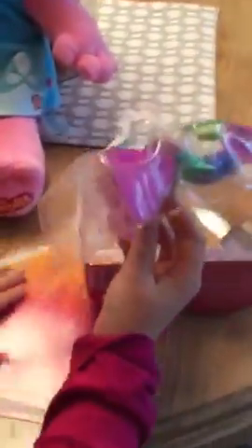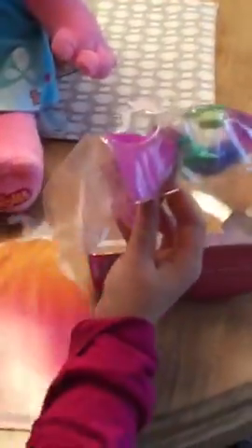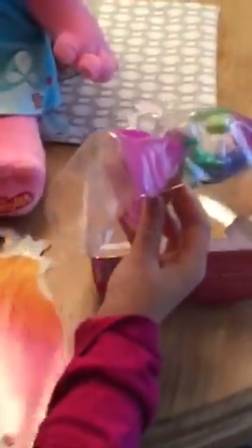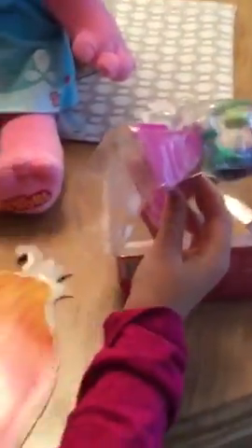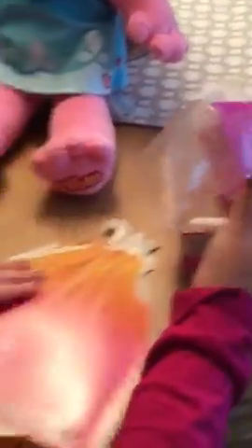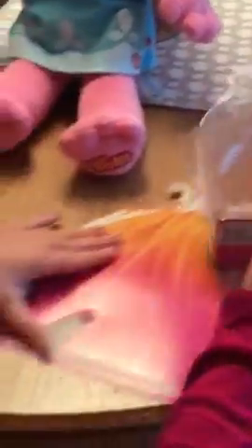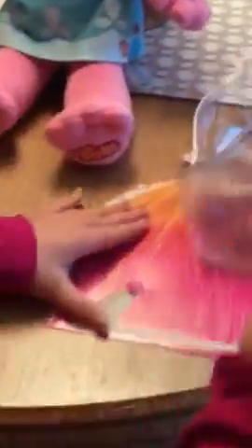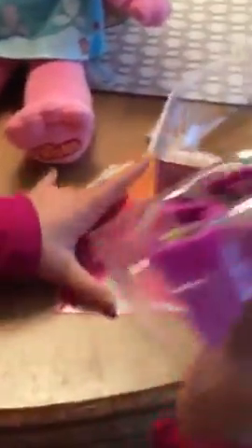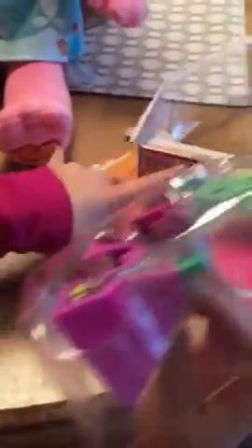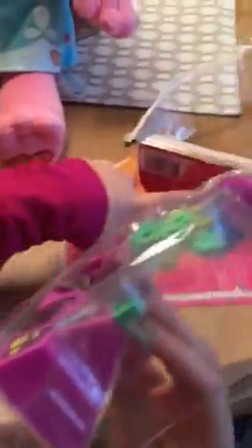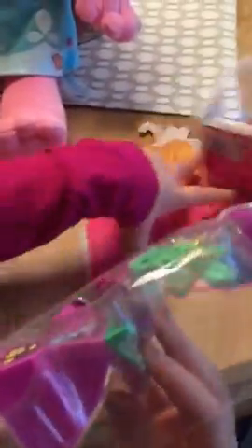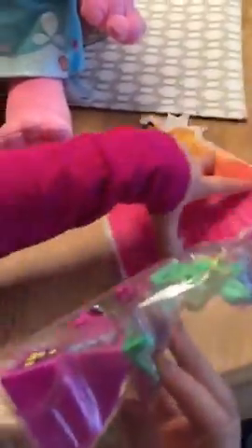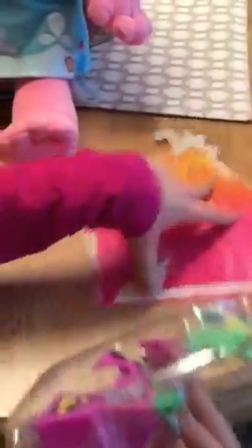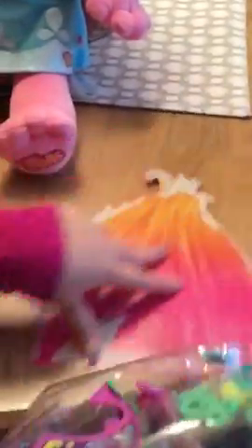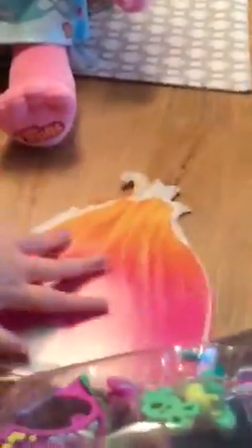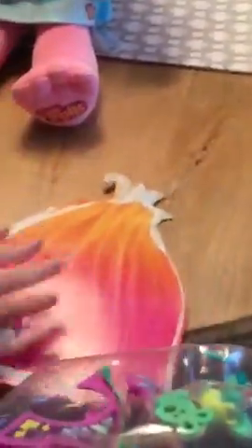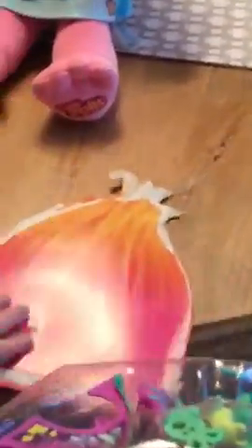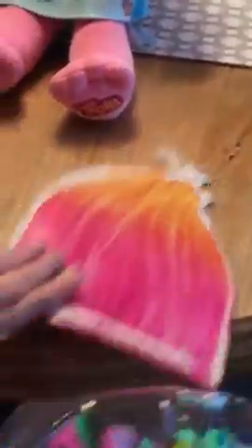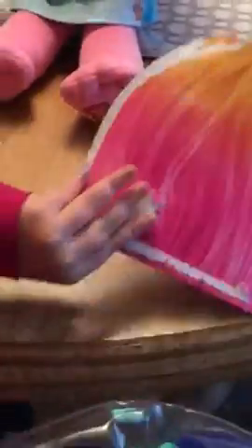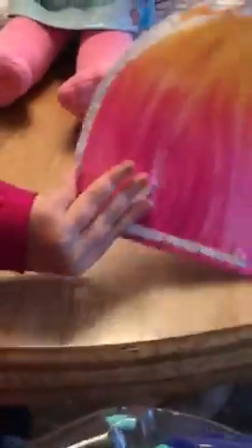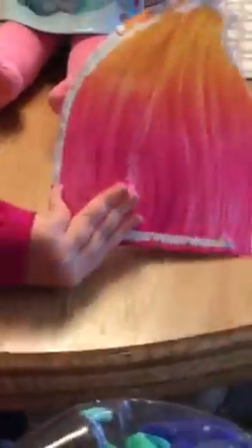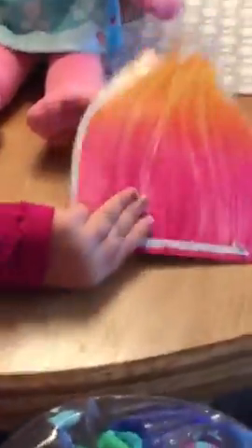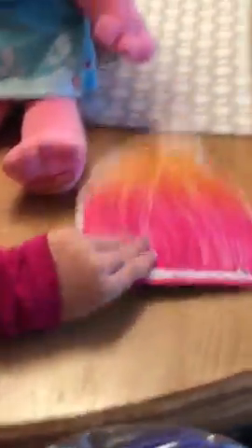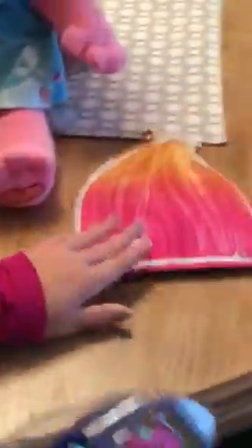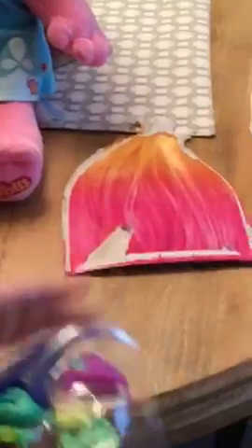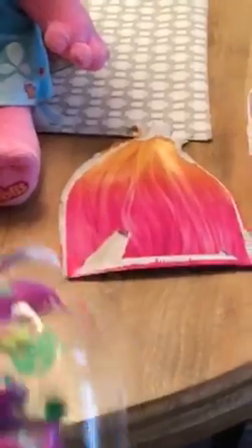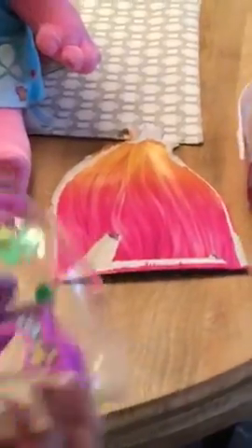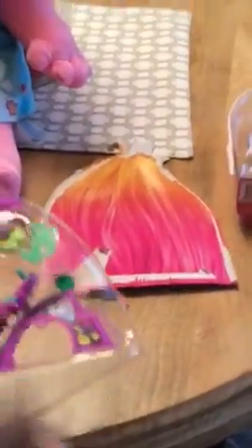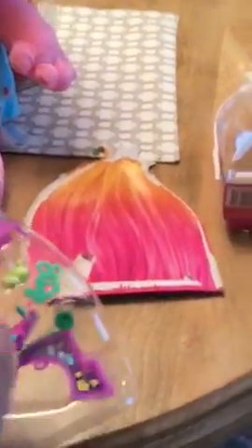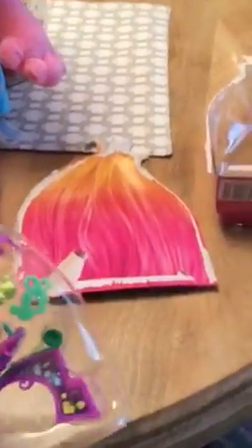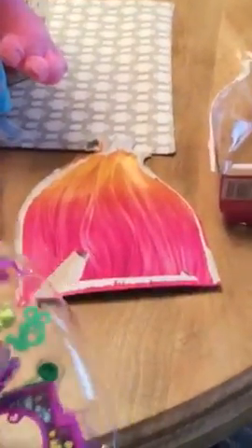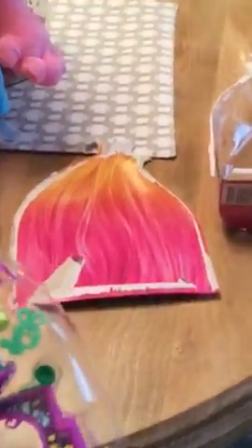It's really cool how they do the backs, because it's like — you can — it's like hair.